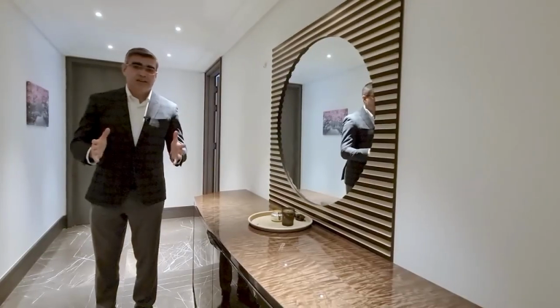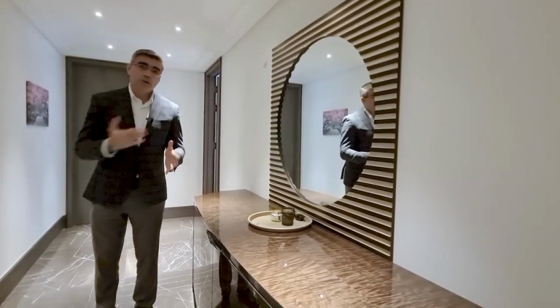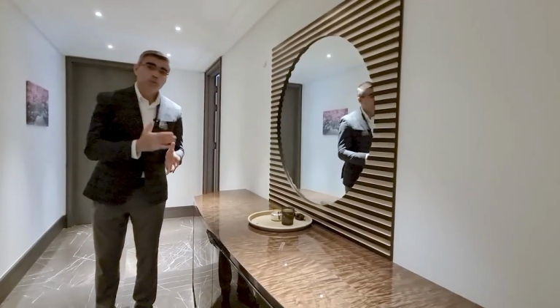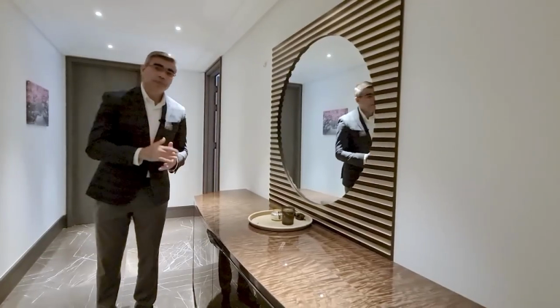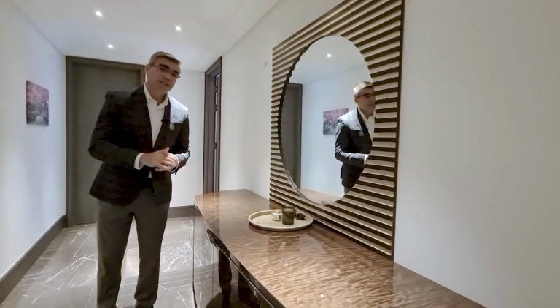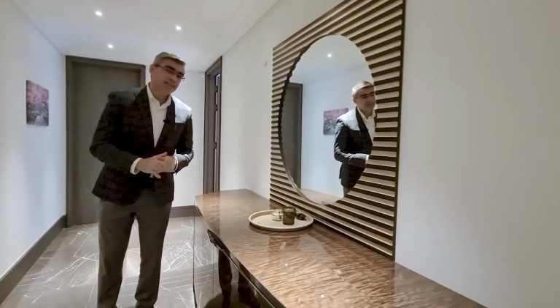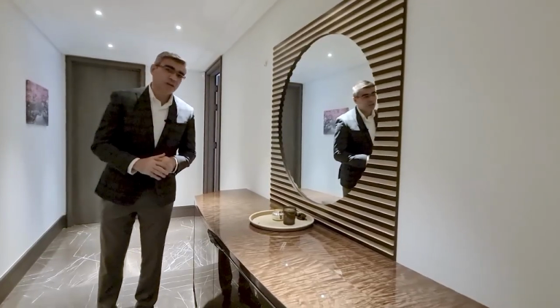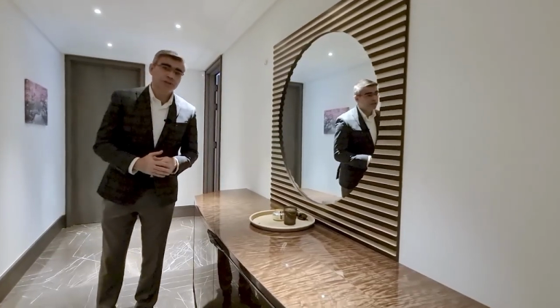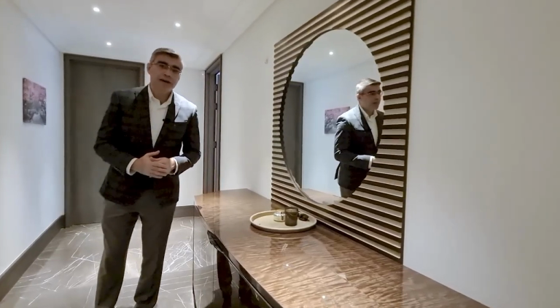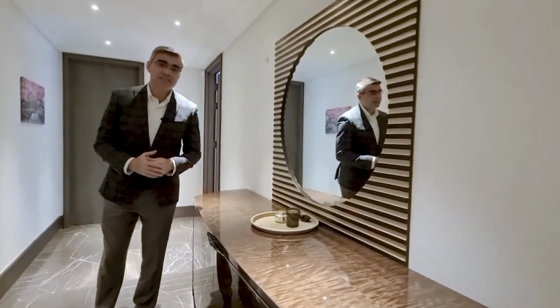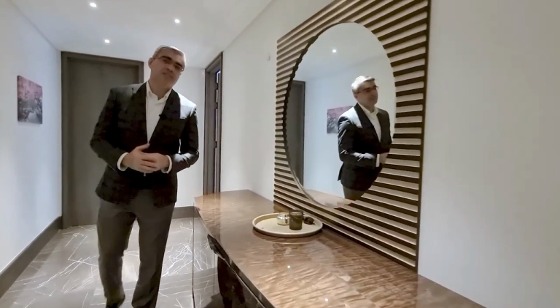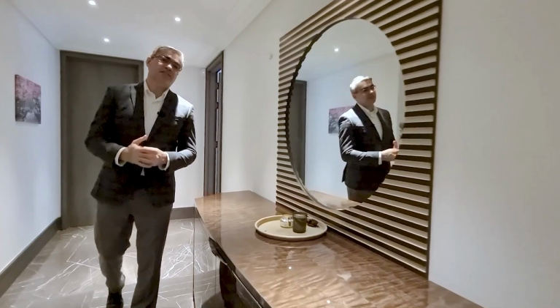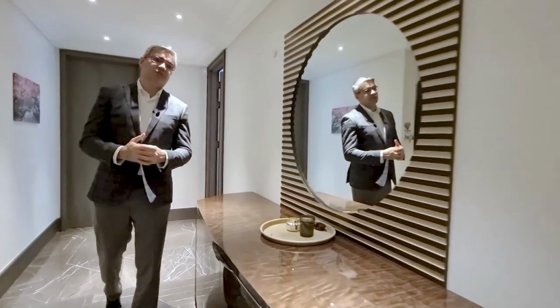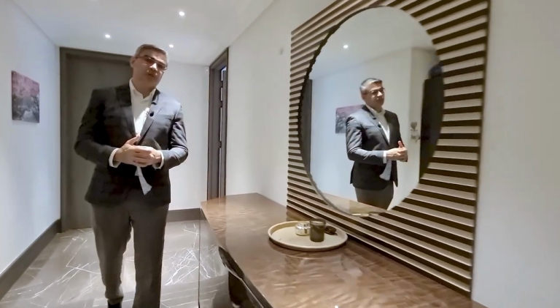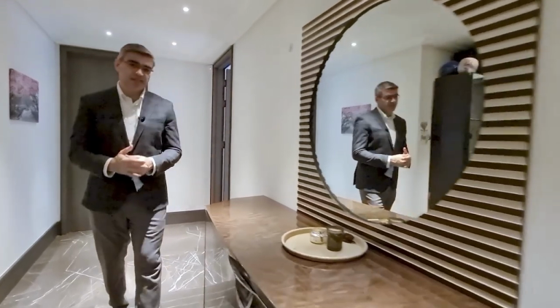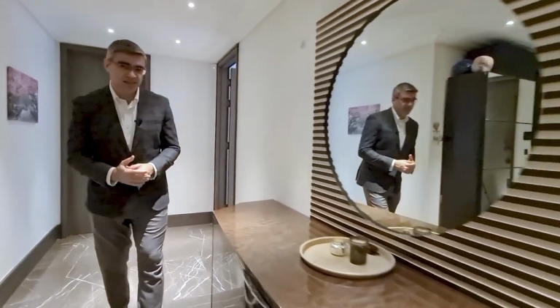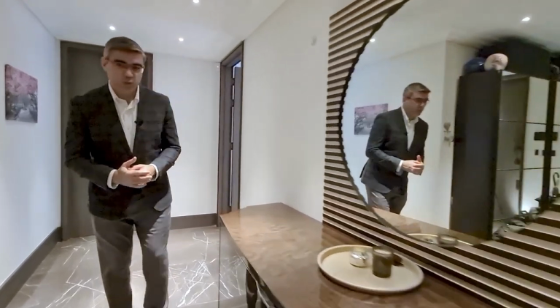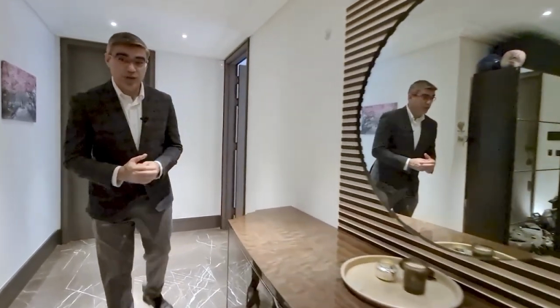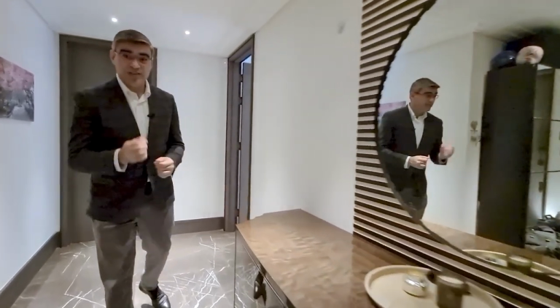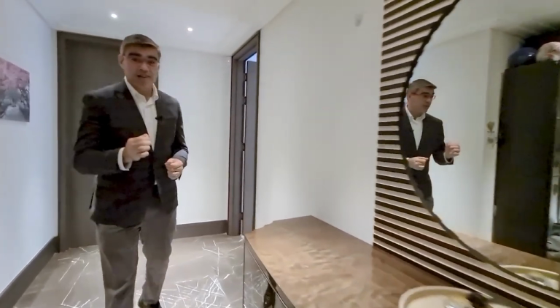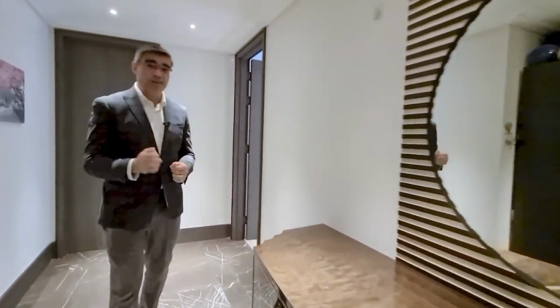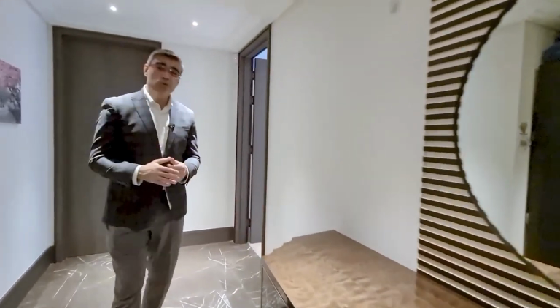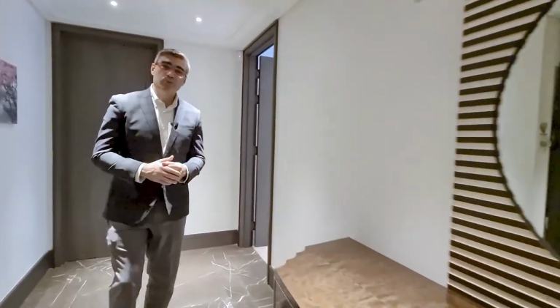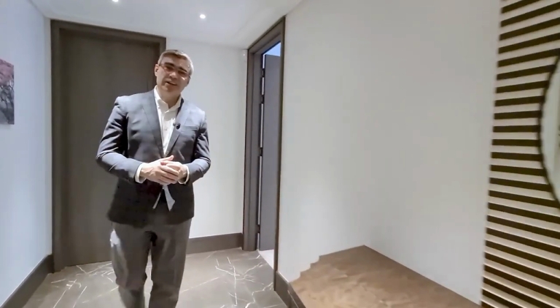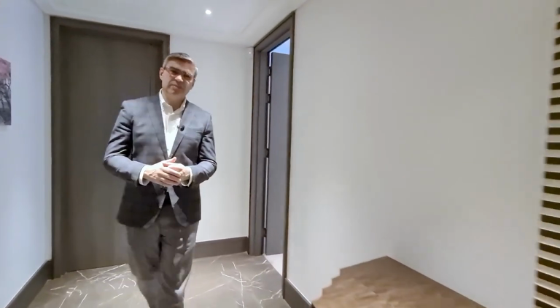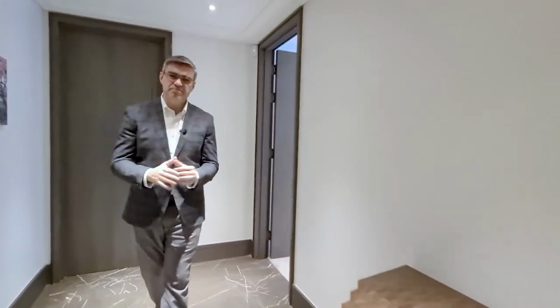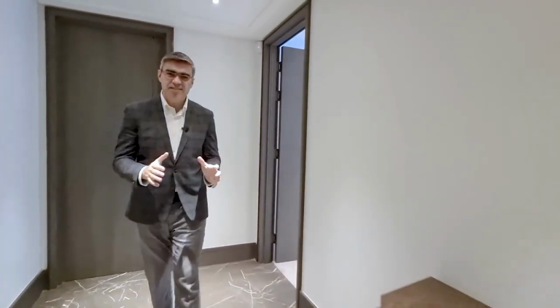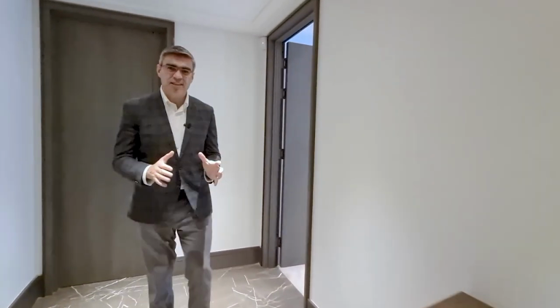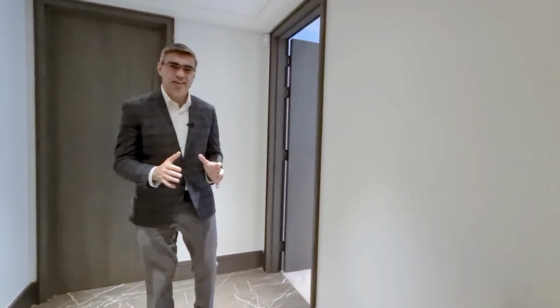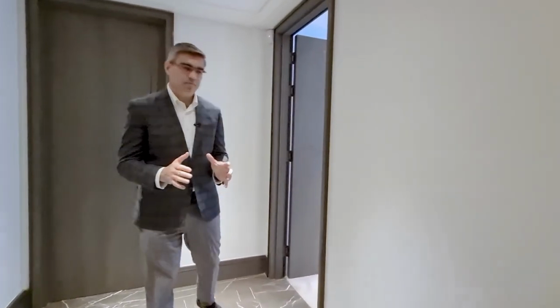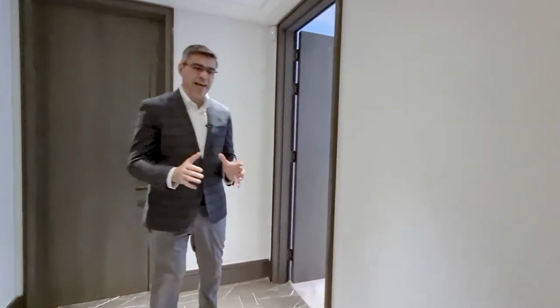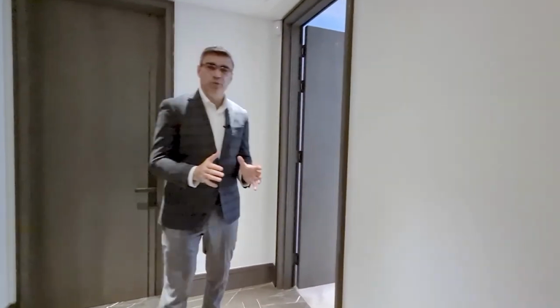Now come with me and take a look at the master suite, with a dressing room and an amazing bathroom.